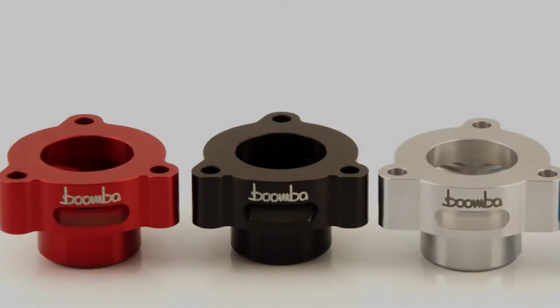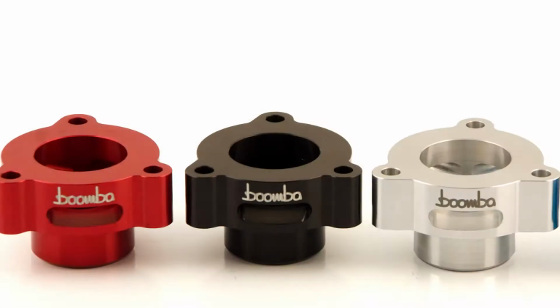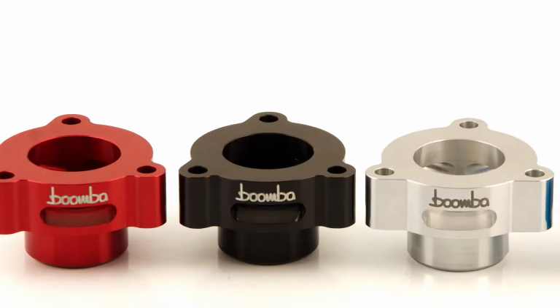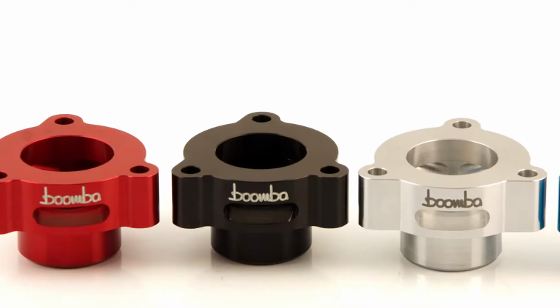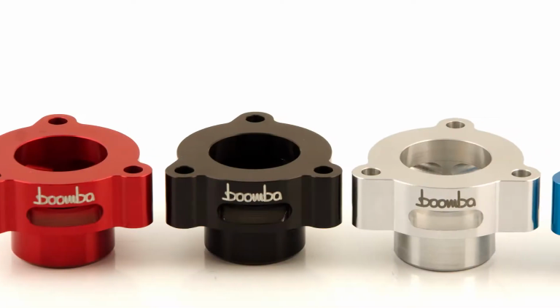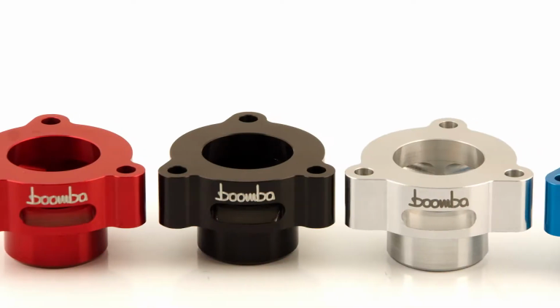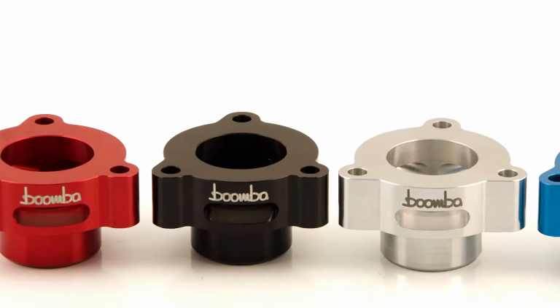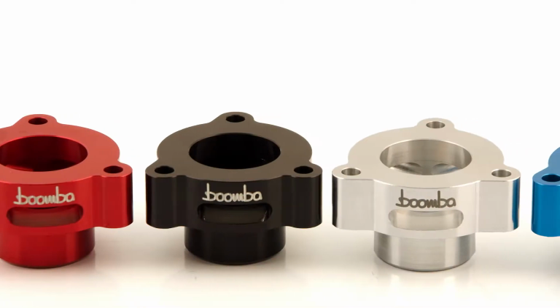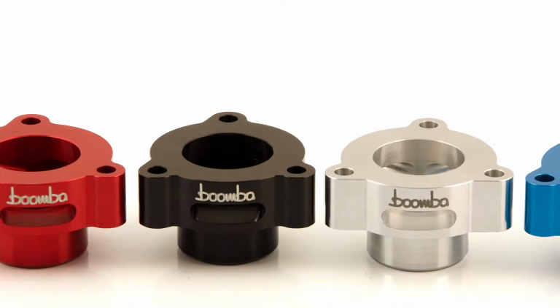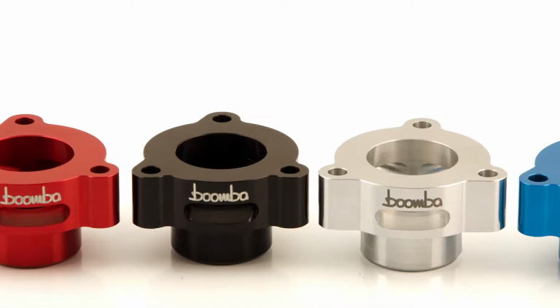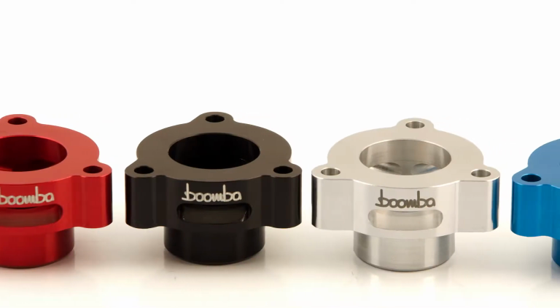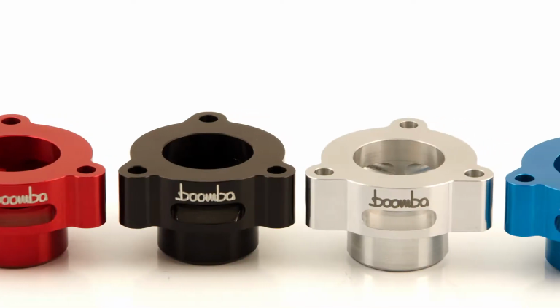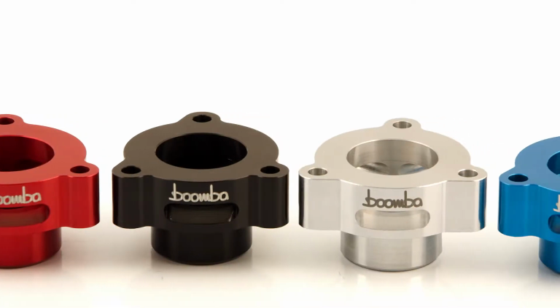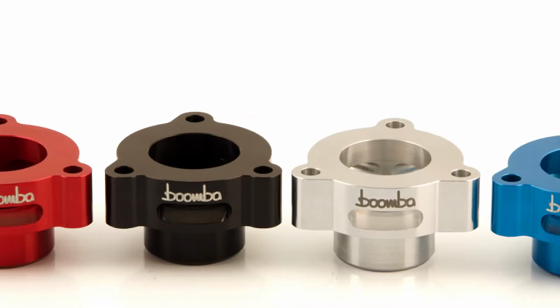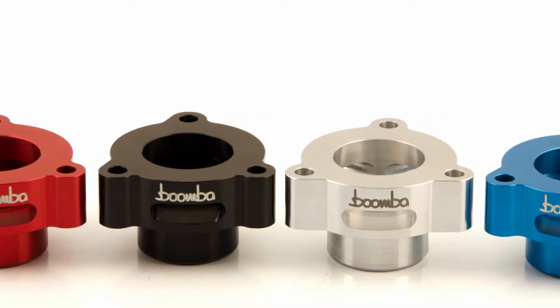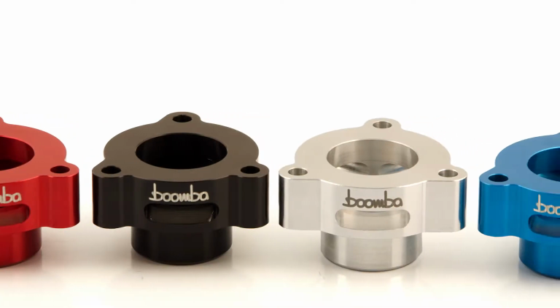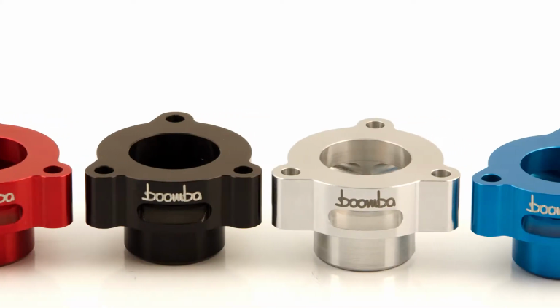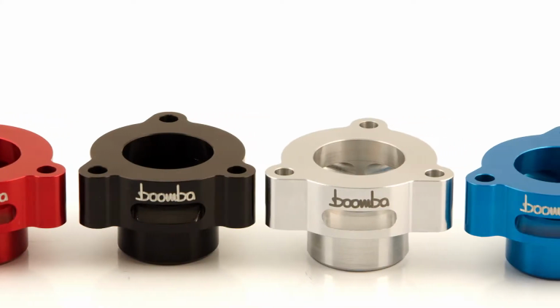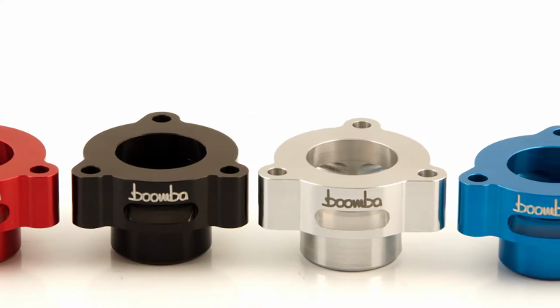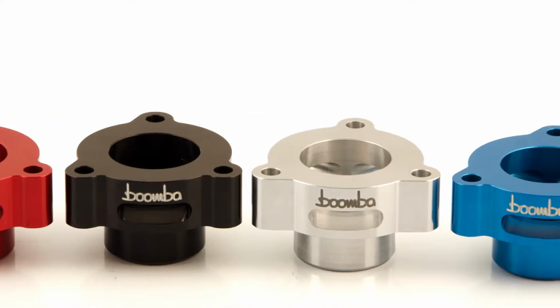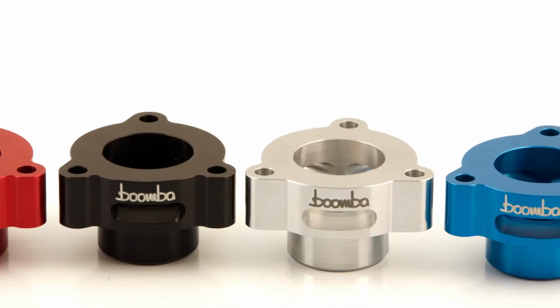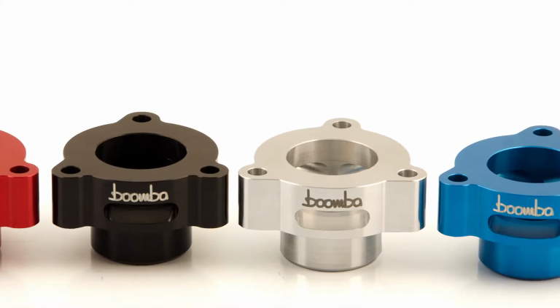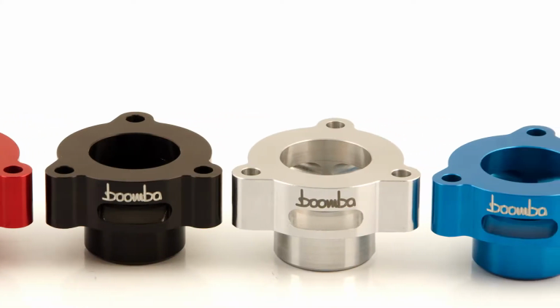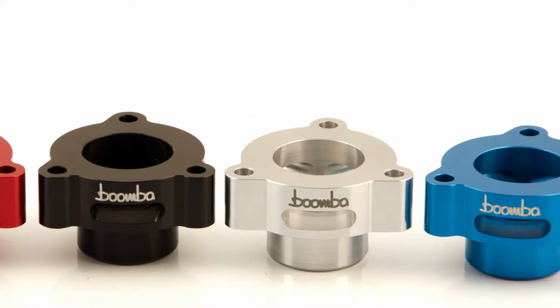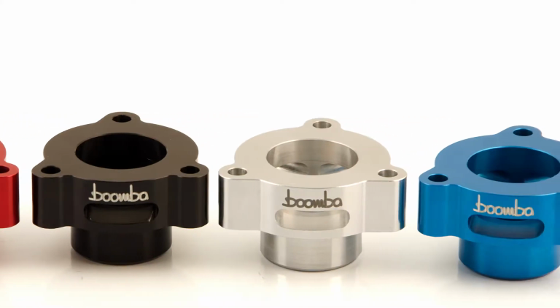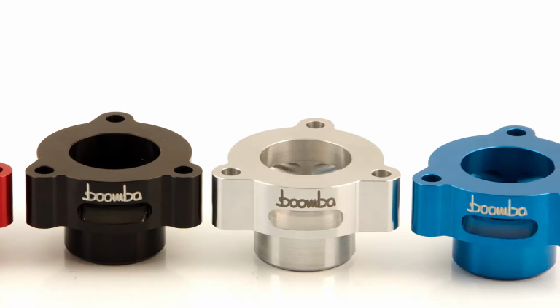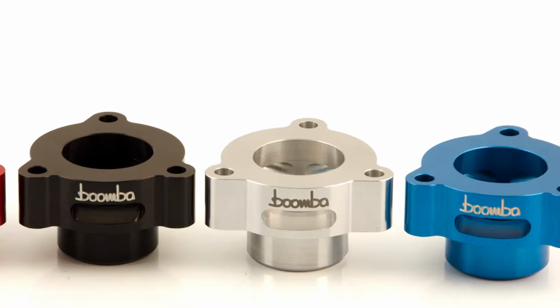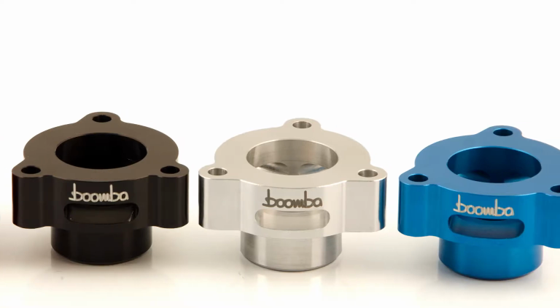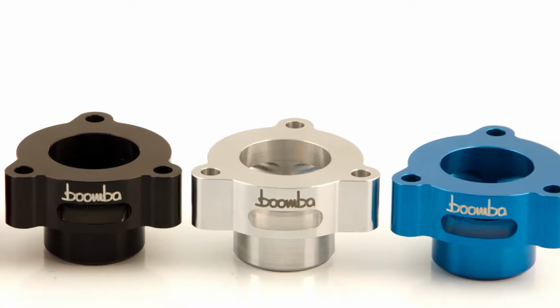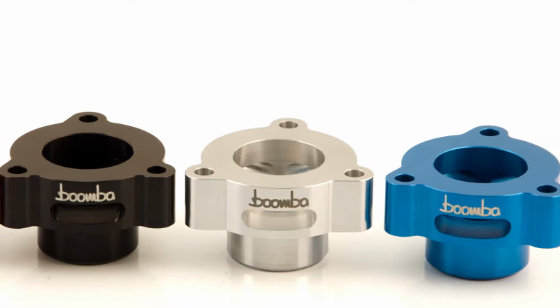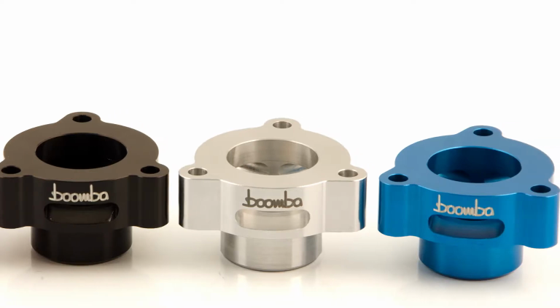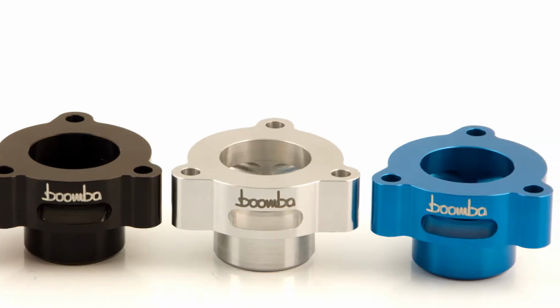Hey guys, Mike from Boomba here. In today's video, we're going to be unboxing our Mustang EcoBoost blow-off valve adapter.